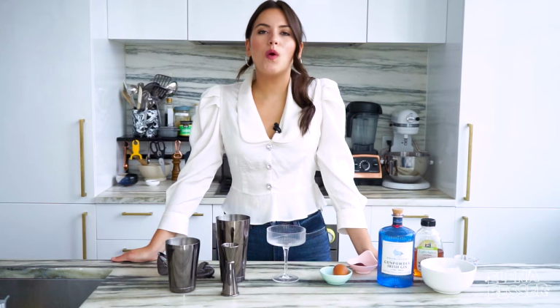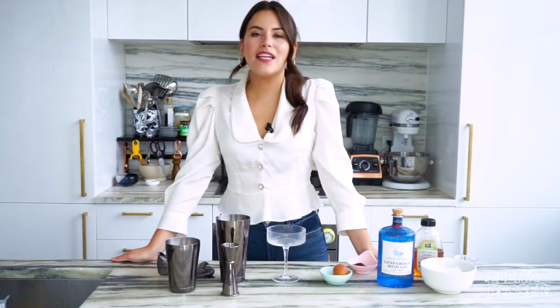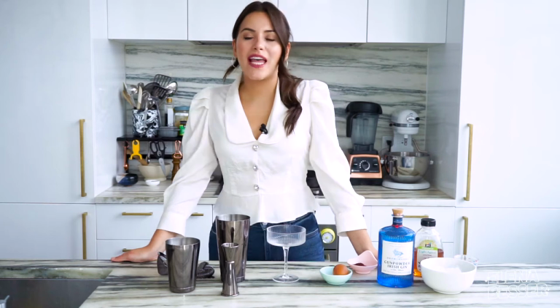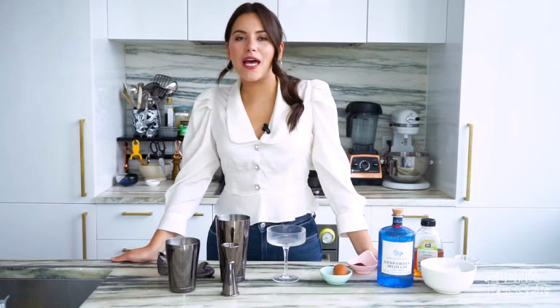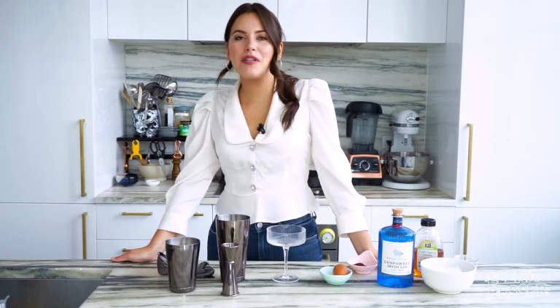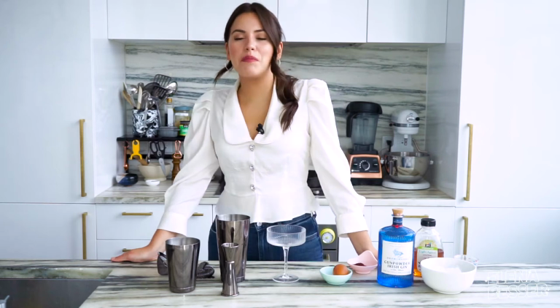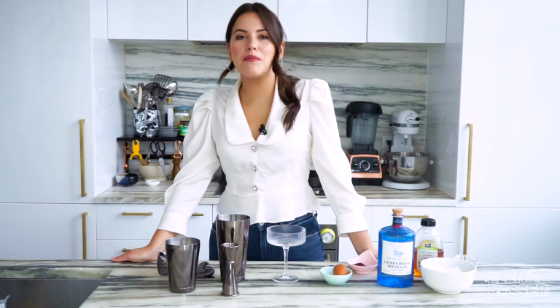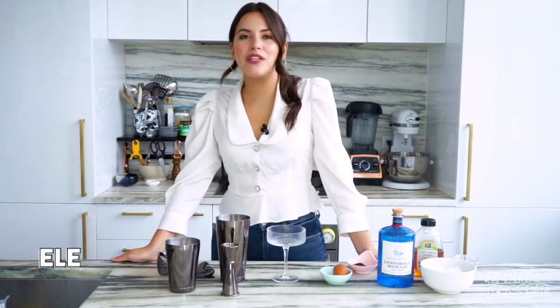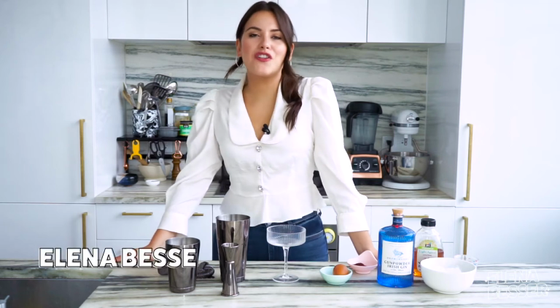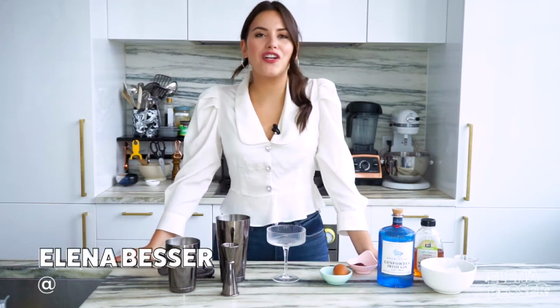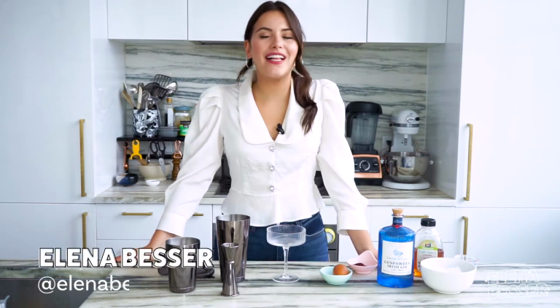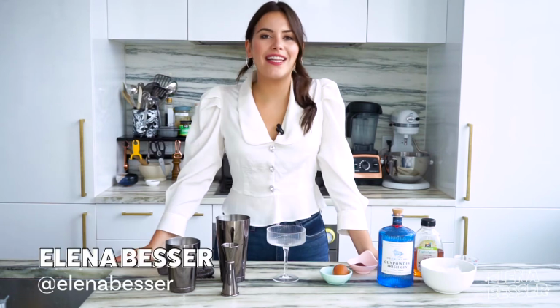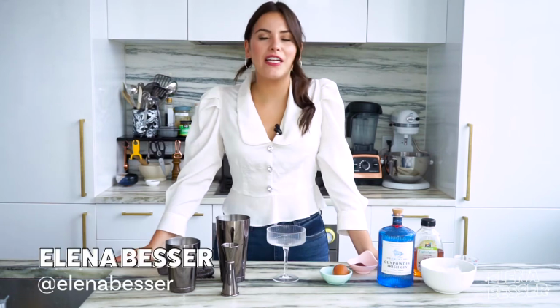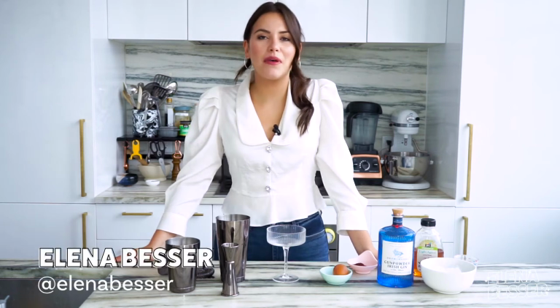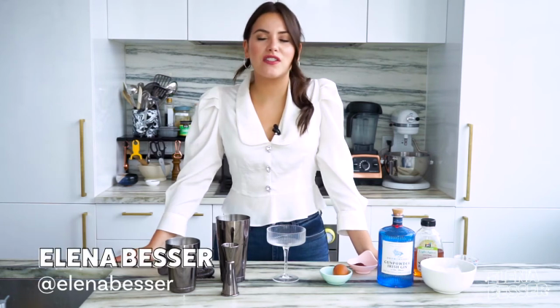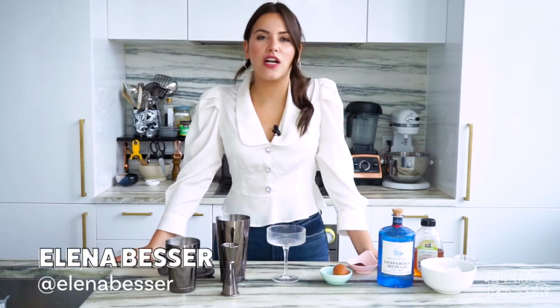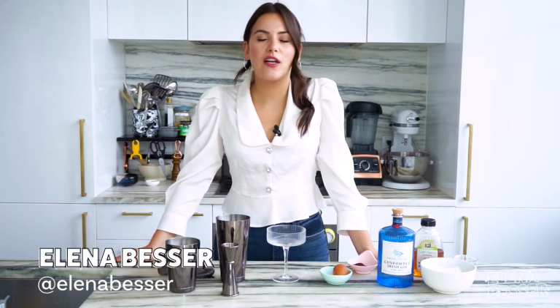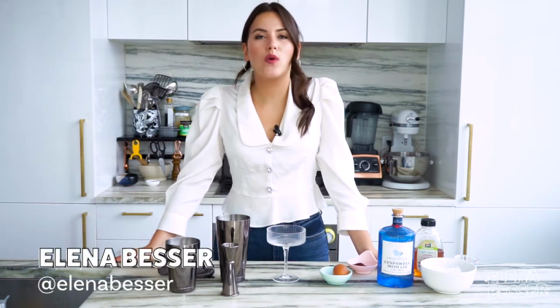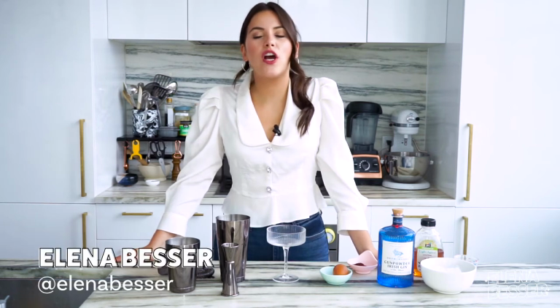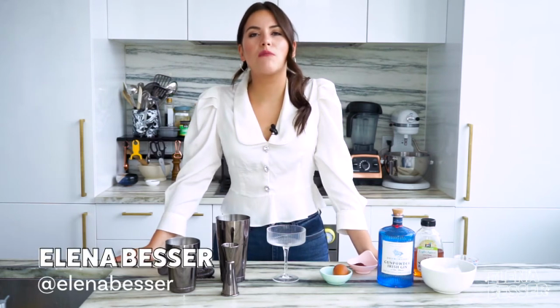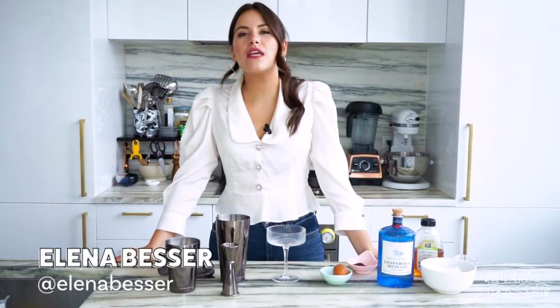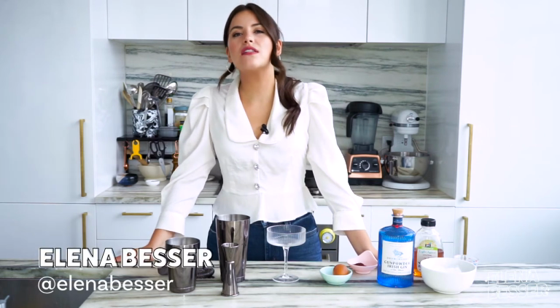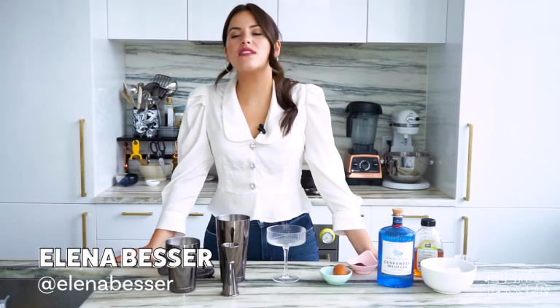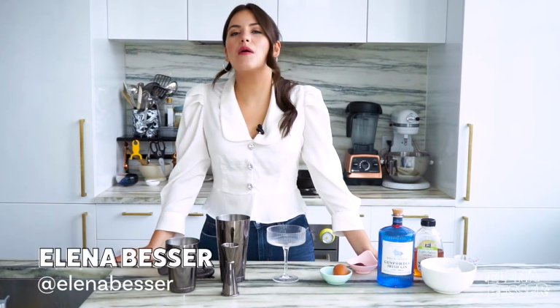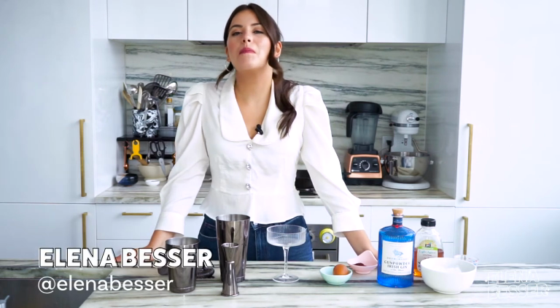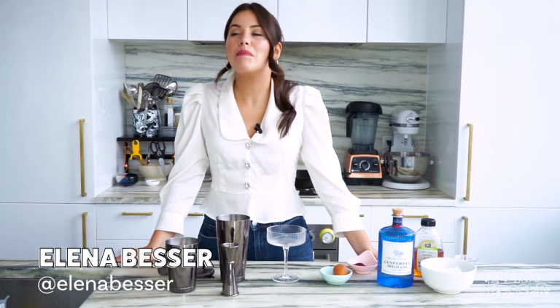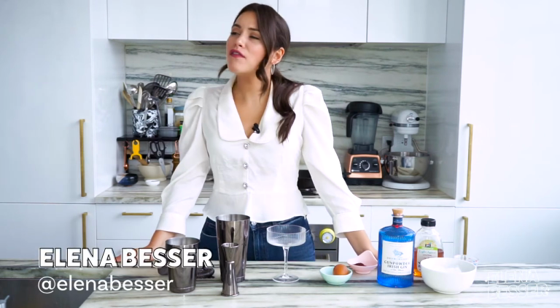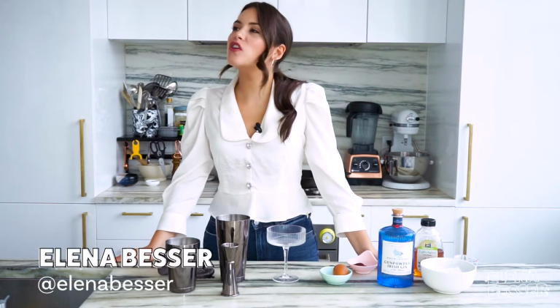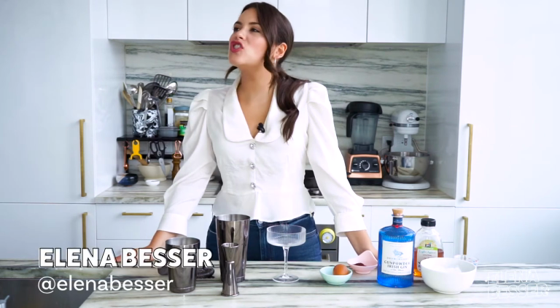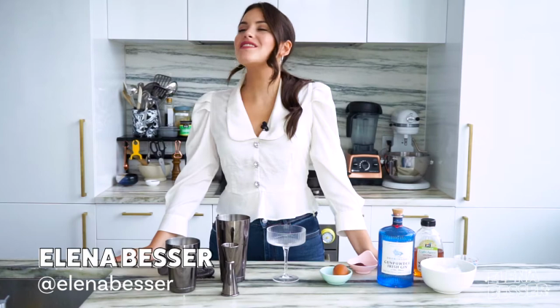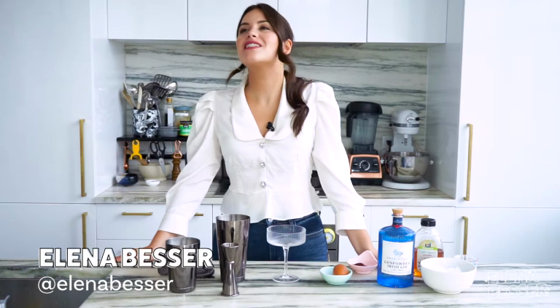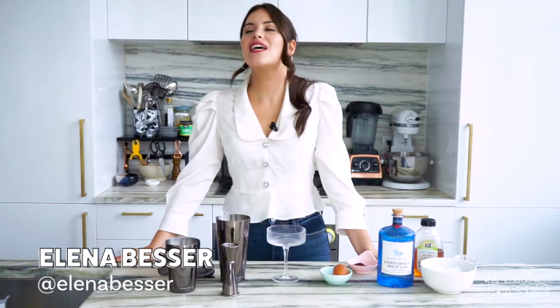What is happening, people? It's your girl, Alaina Besser, and we are making some beverages today.